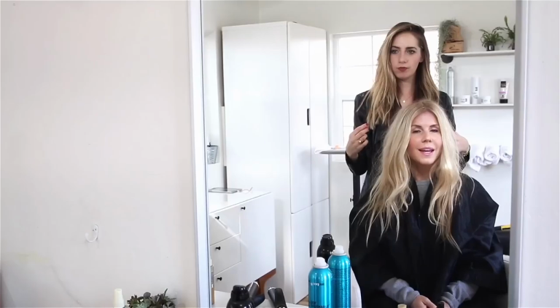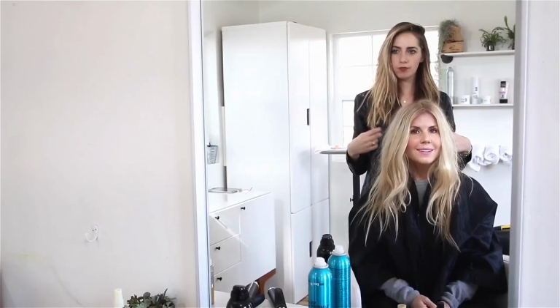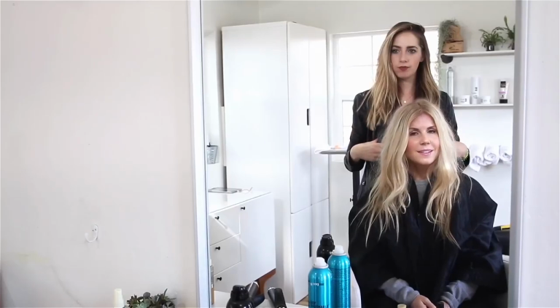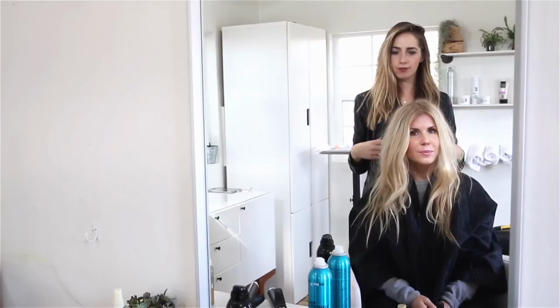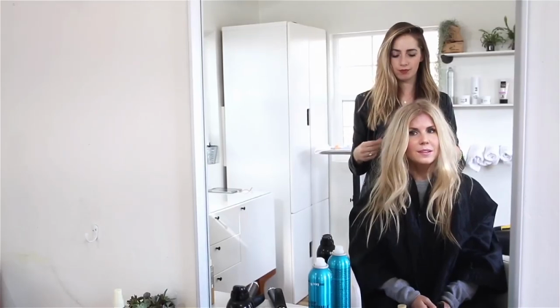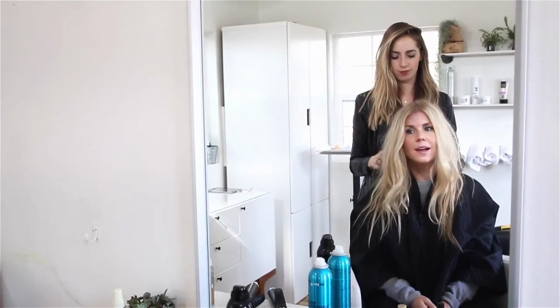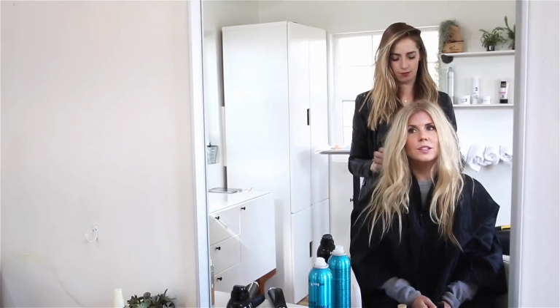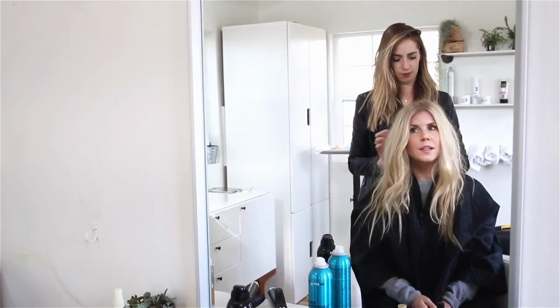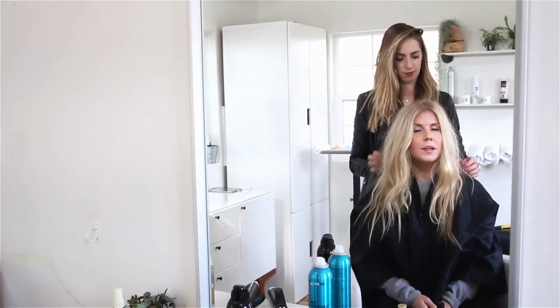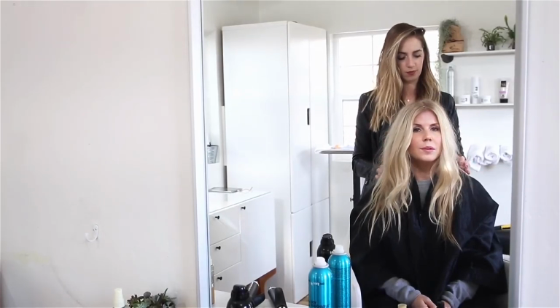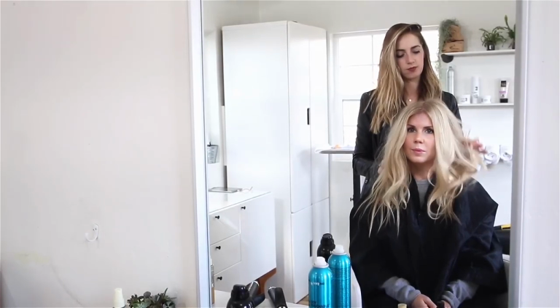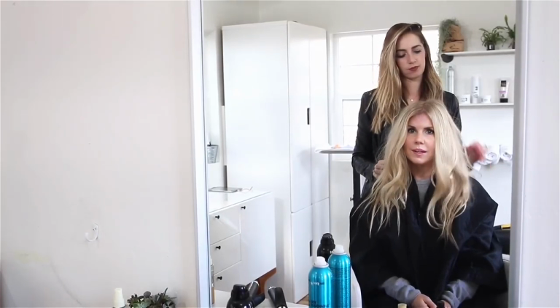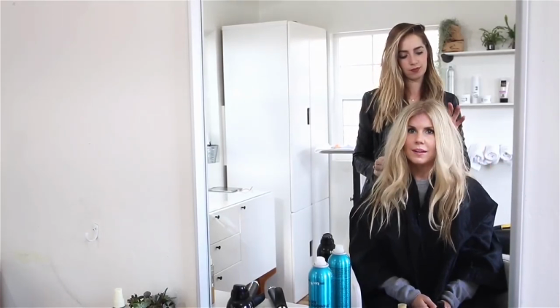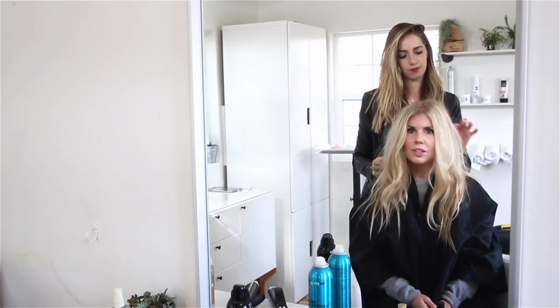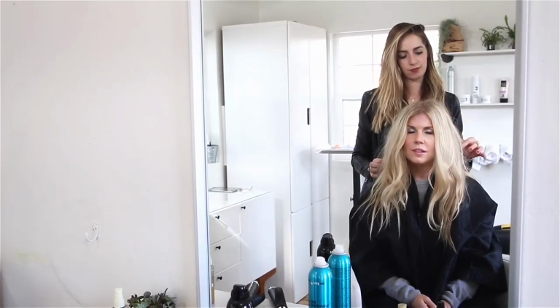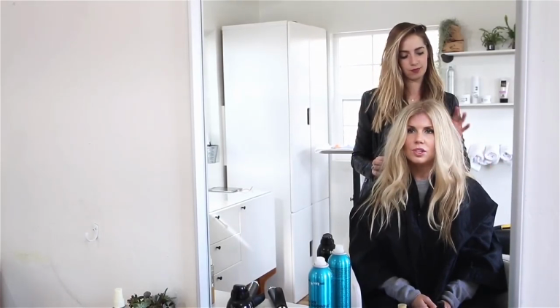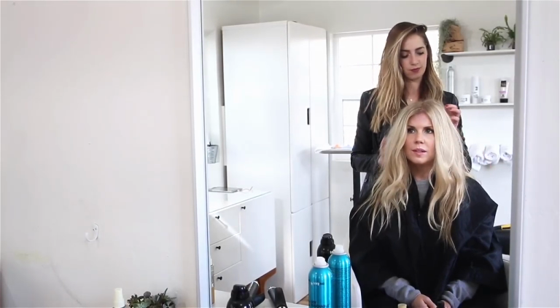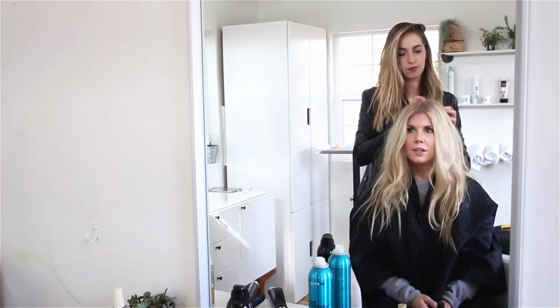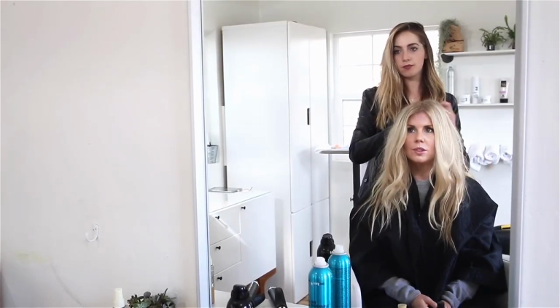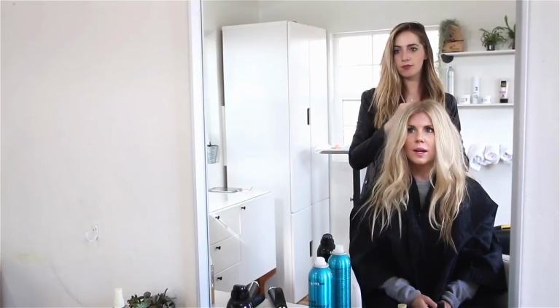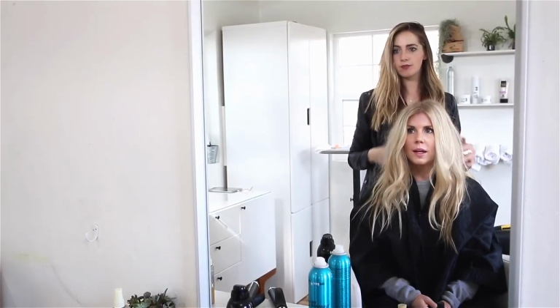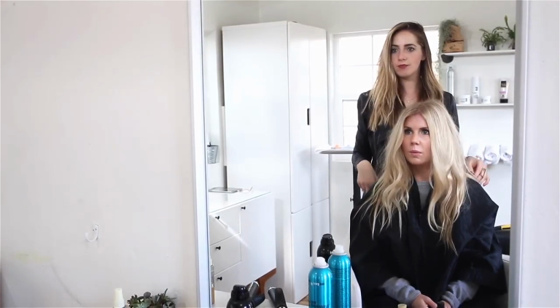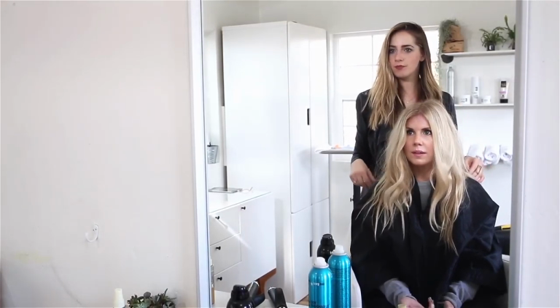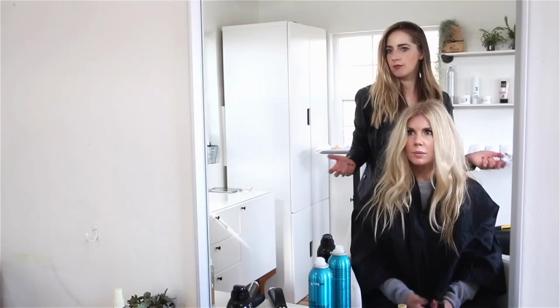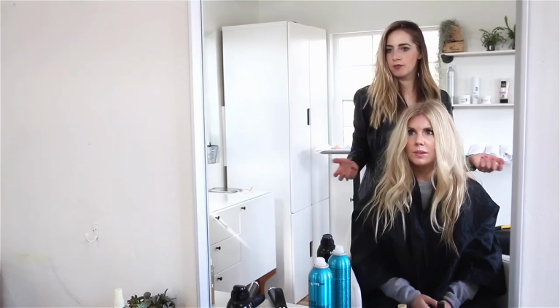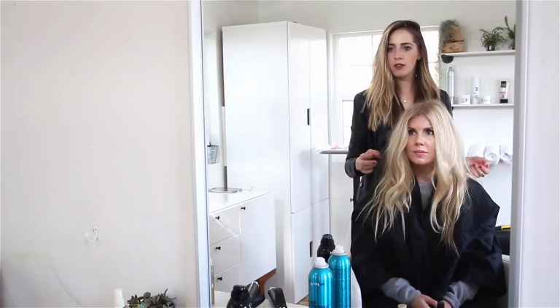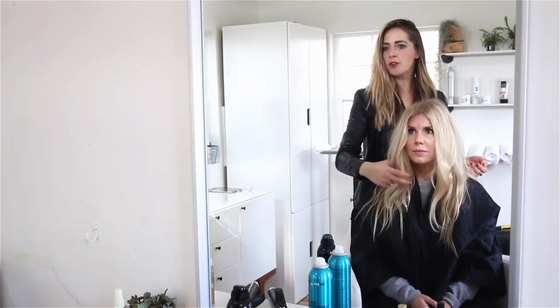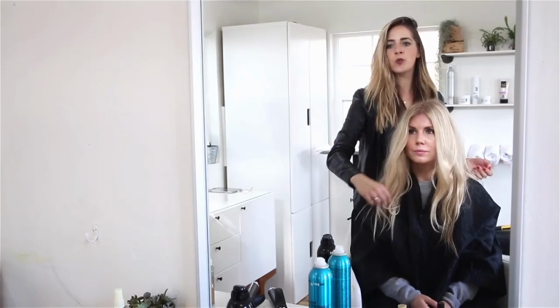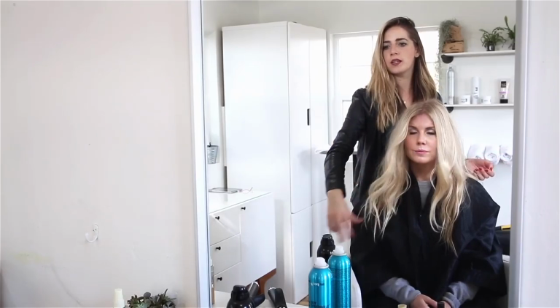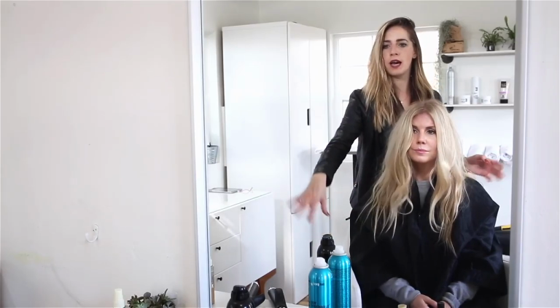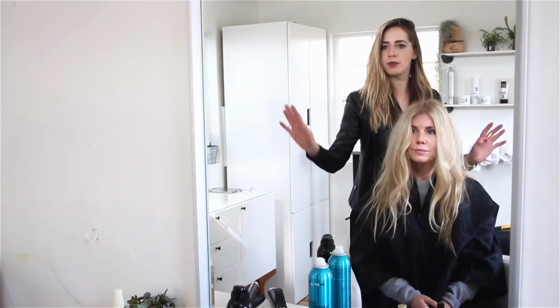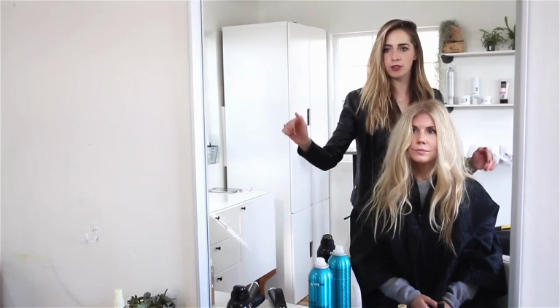Hey, it's Lisa from Salty Lashes. I'm here with Brittany. She is going to show us how to do a quick half up do.